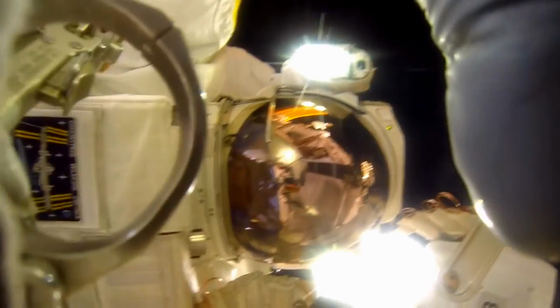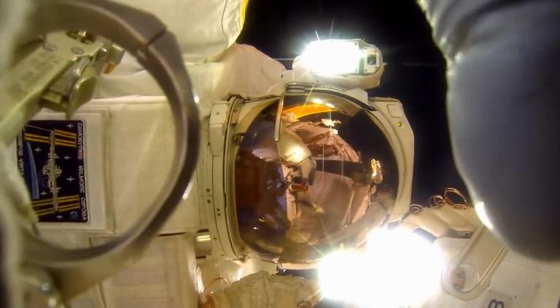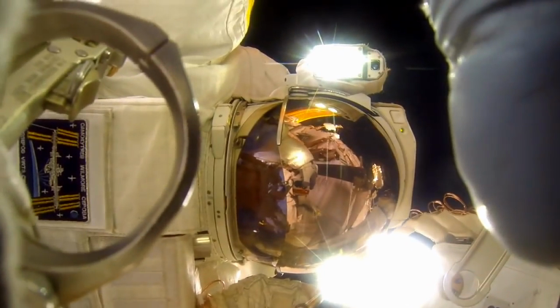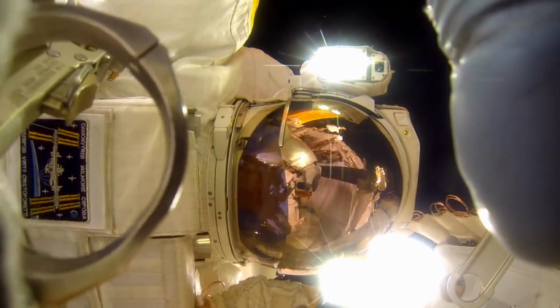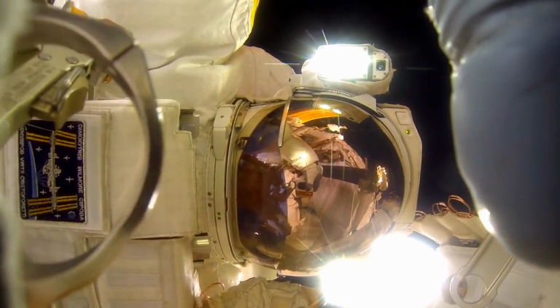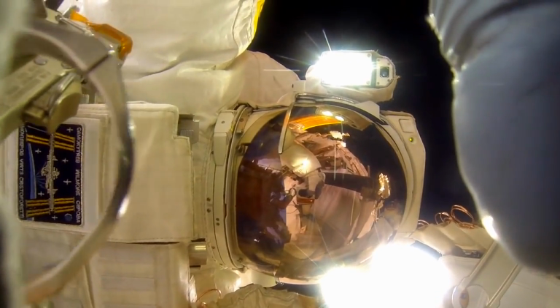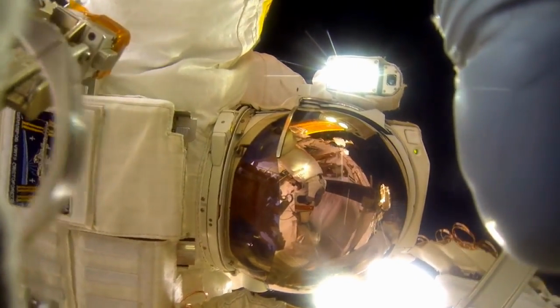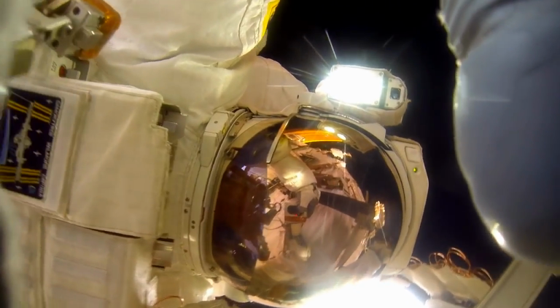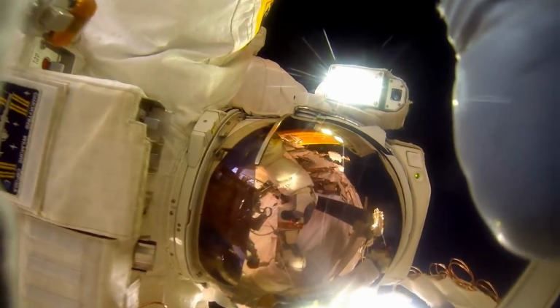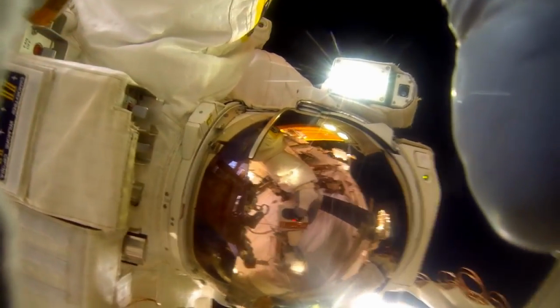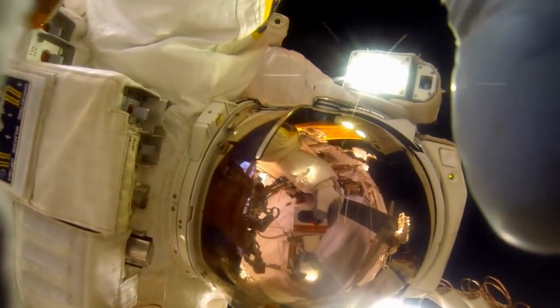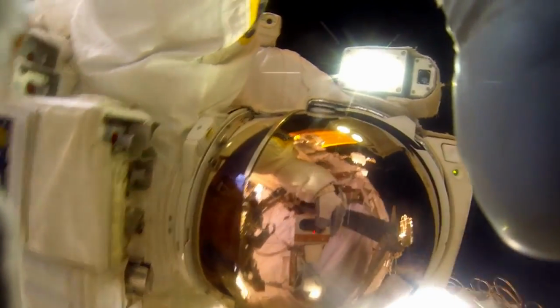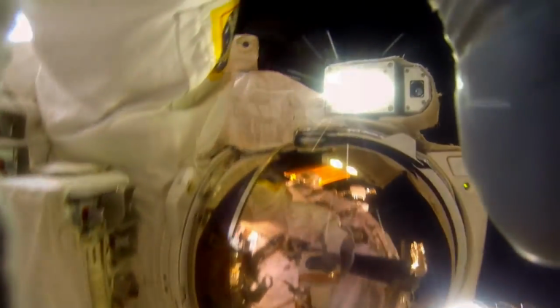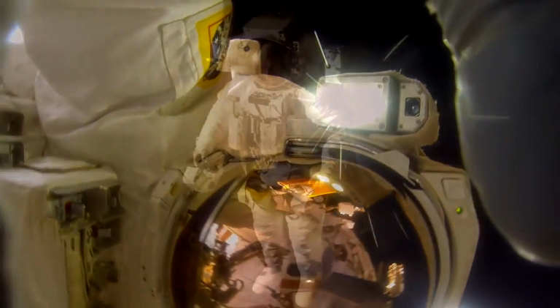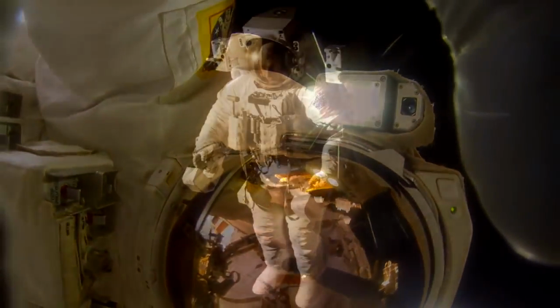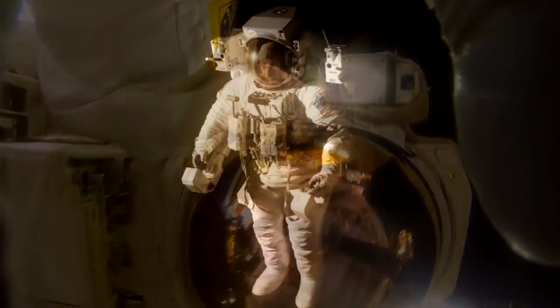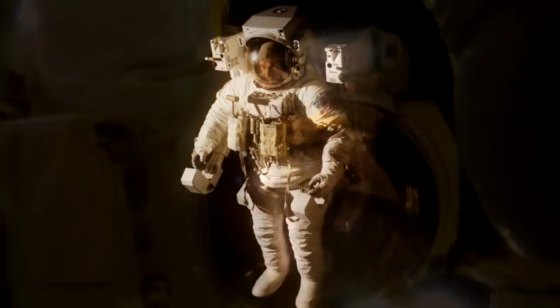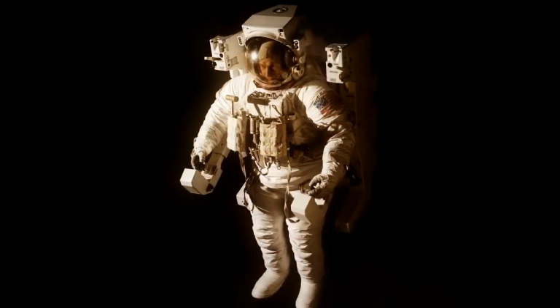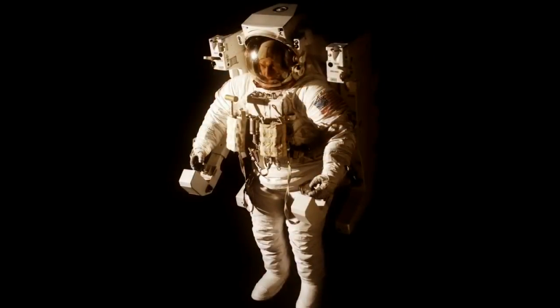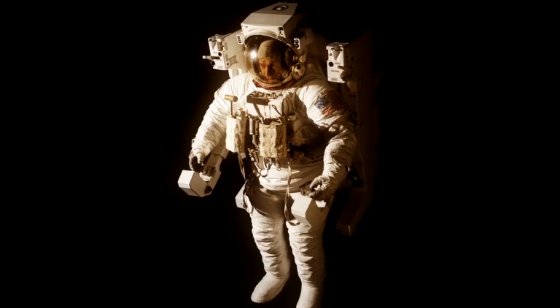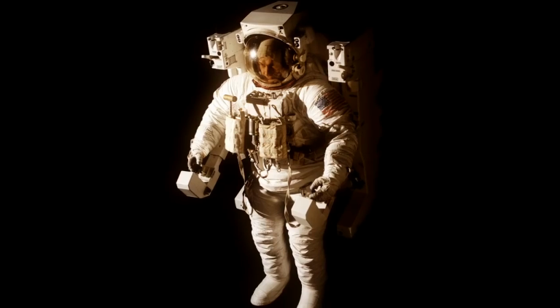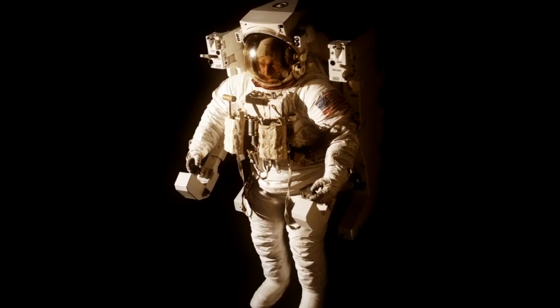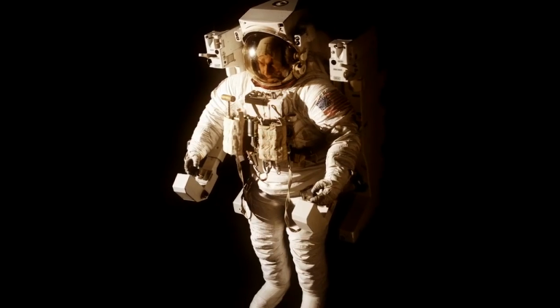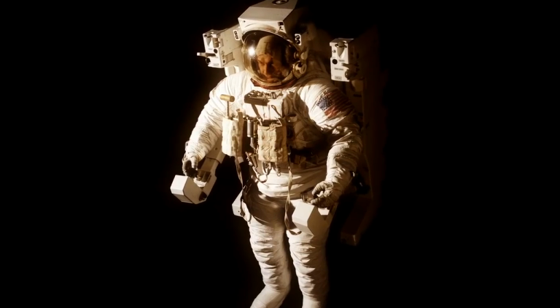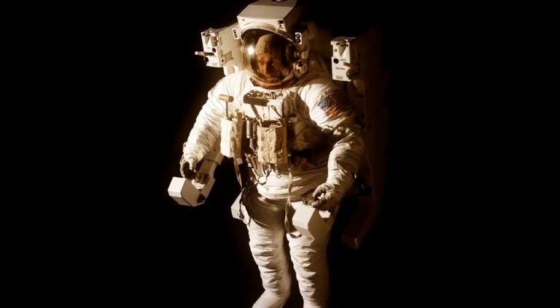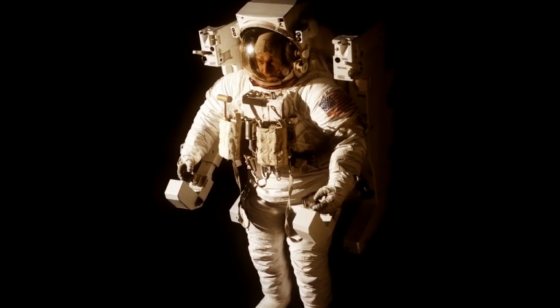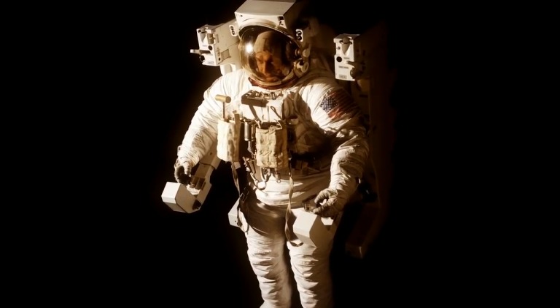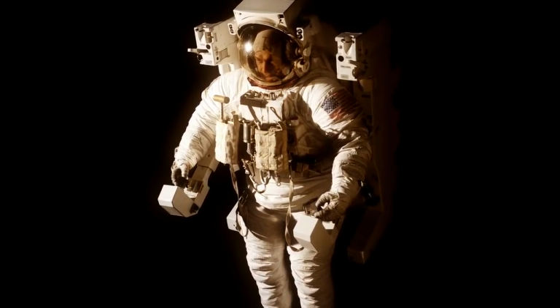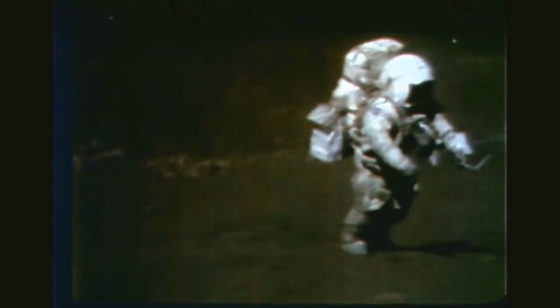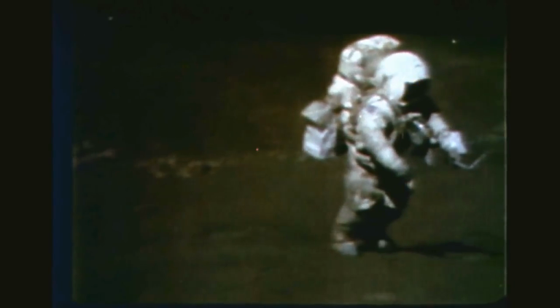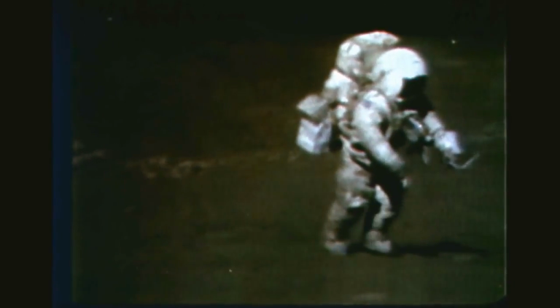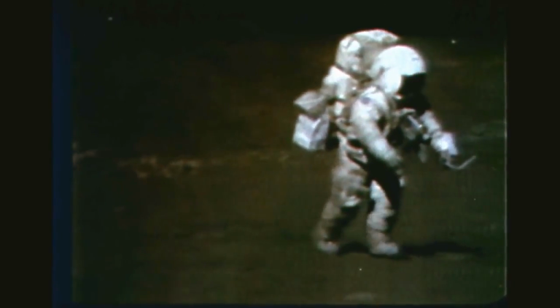When you put a human being in a space suit, suddenly the impossible is possible.